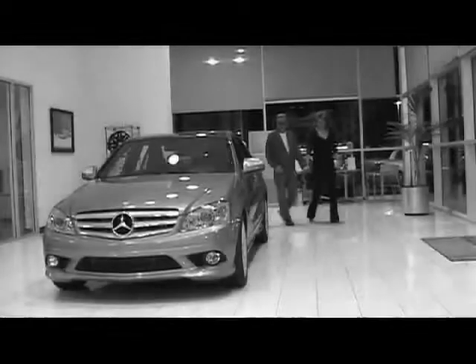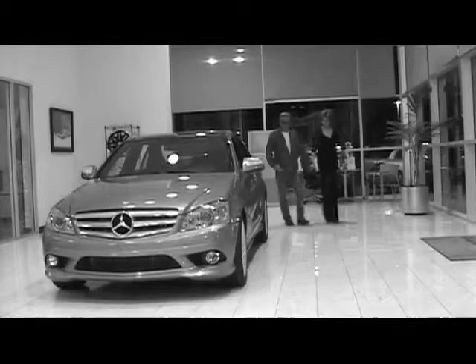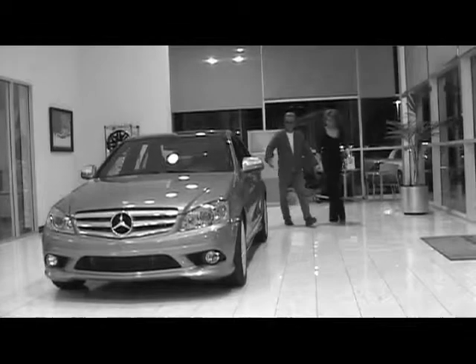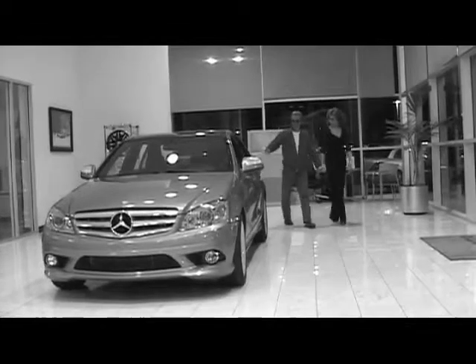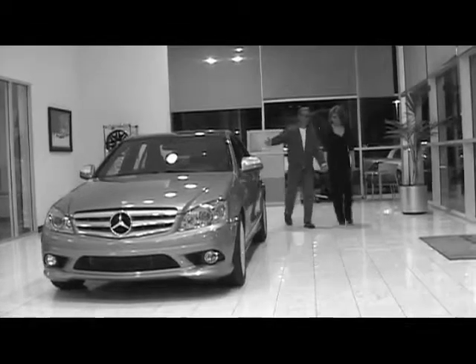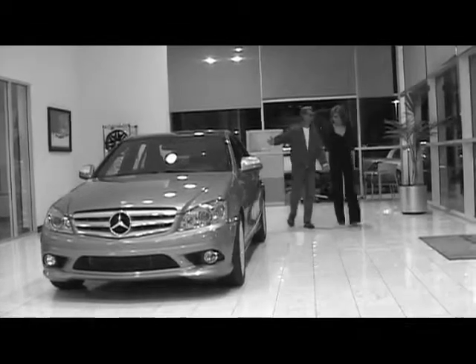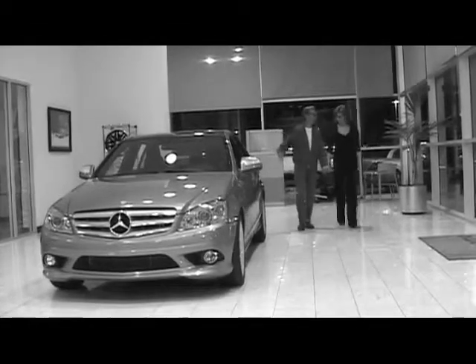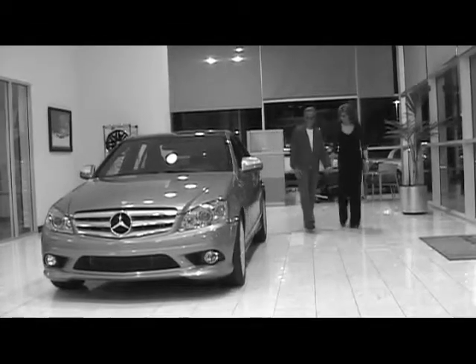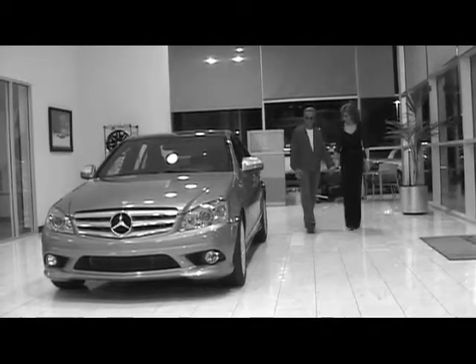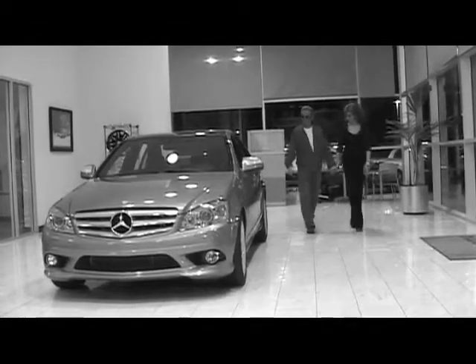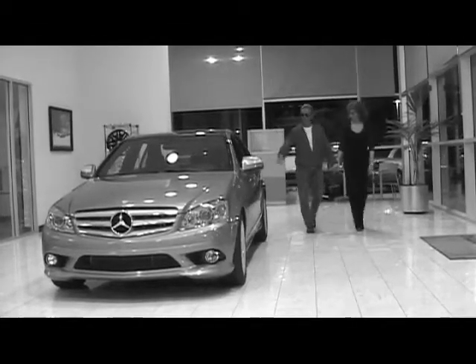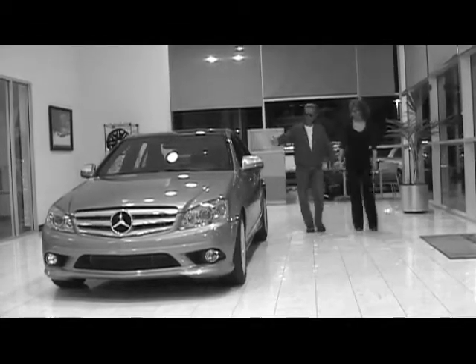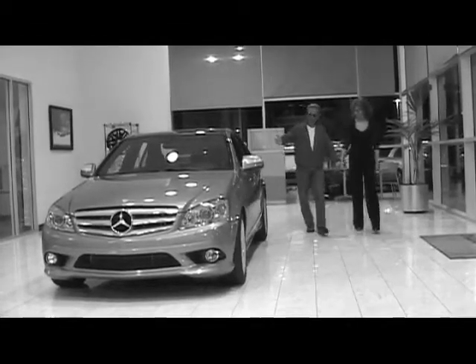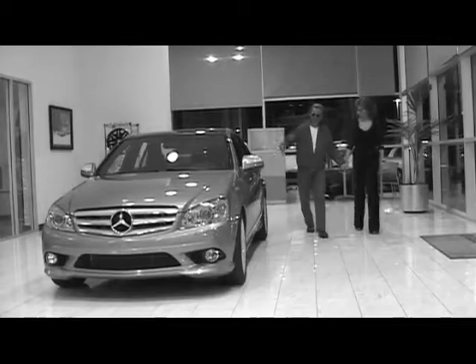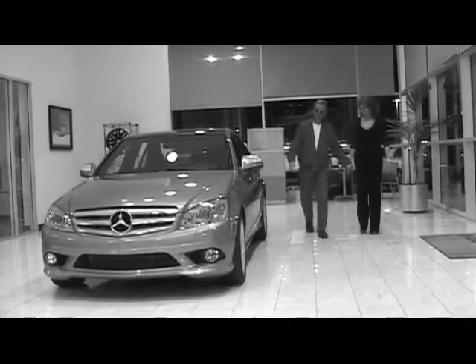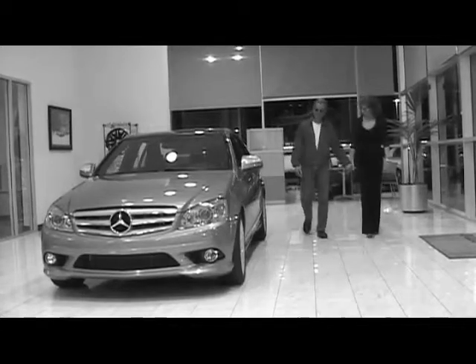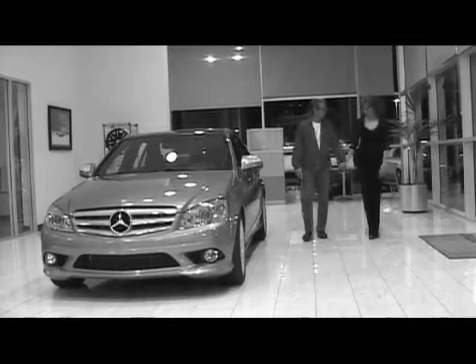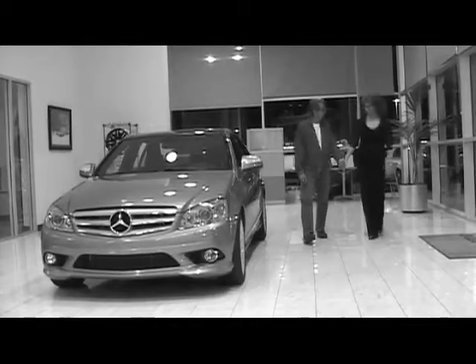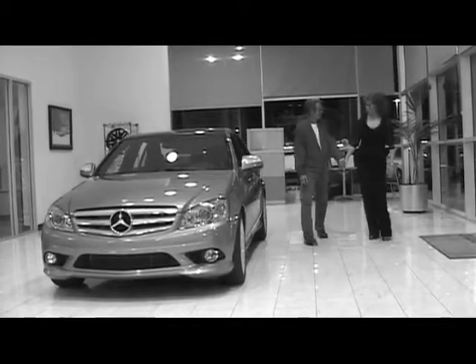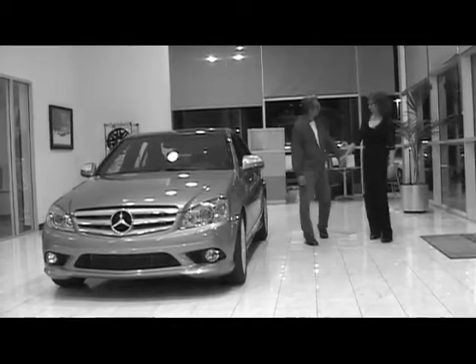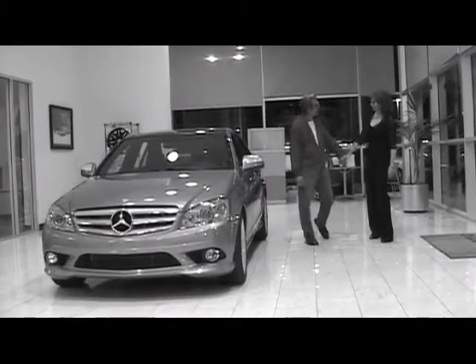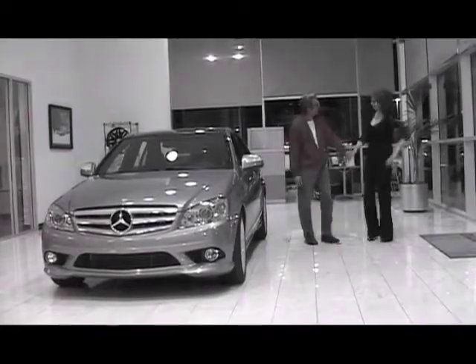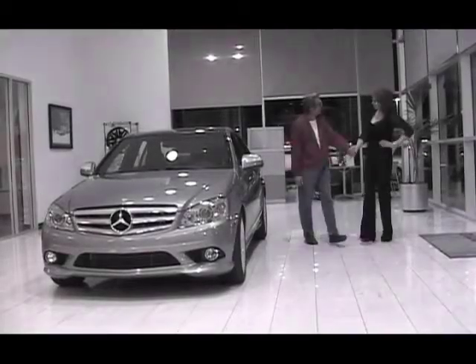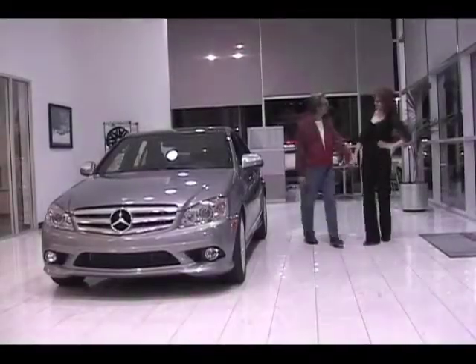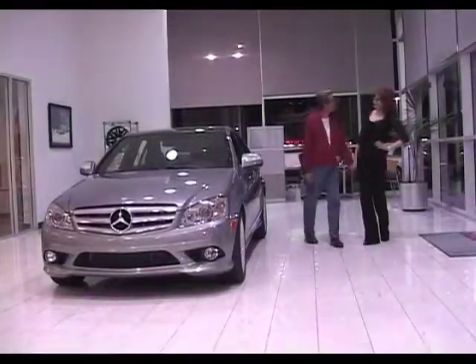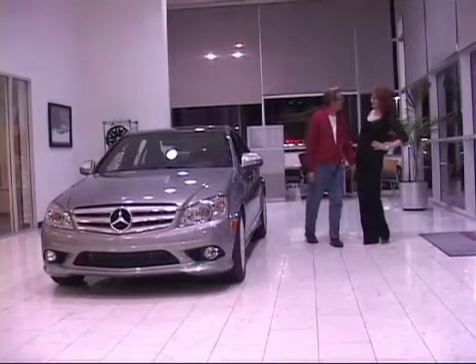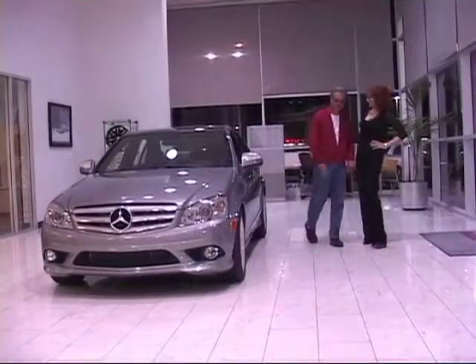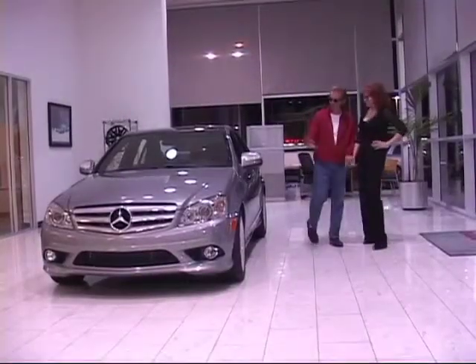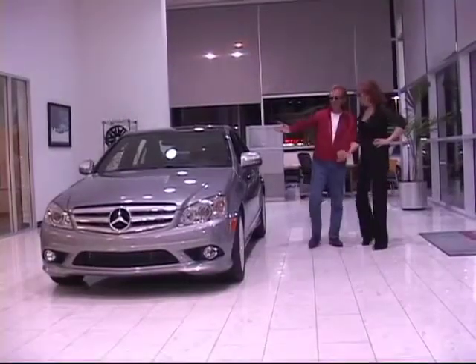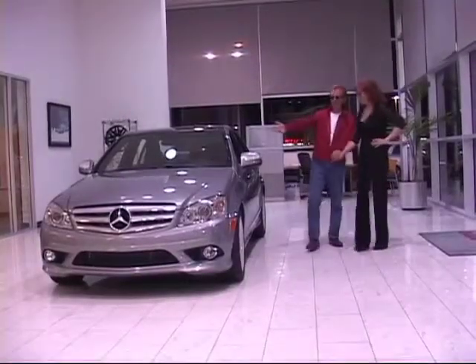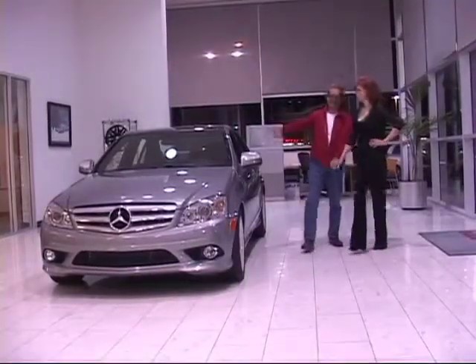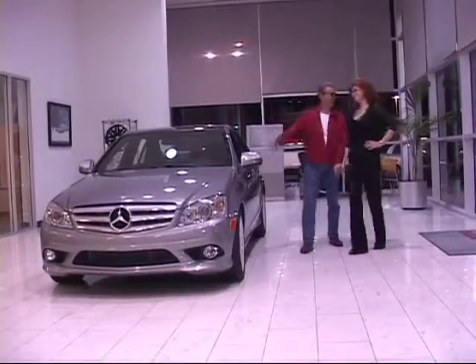Look at this. Look at the styling. Look at the elegance. Look at the grace. I'm talking about the car.